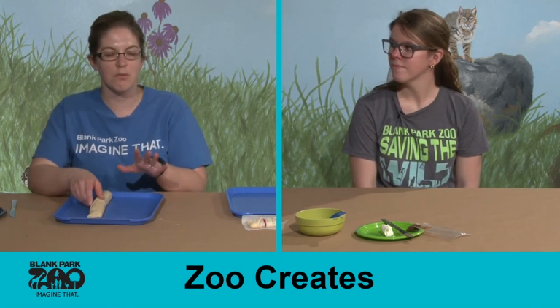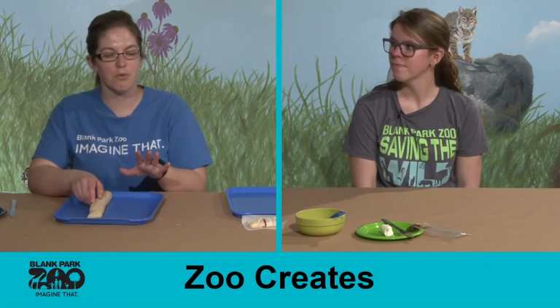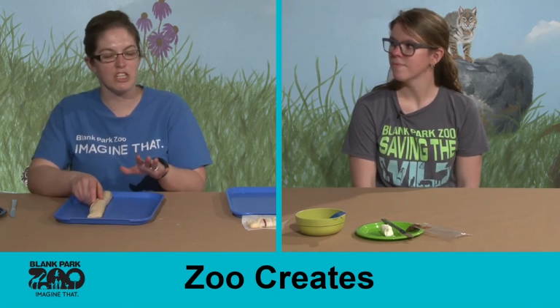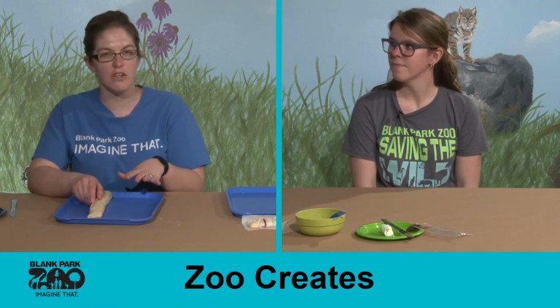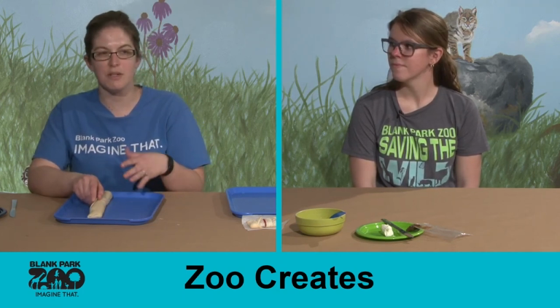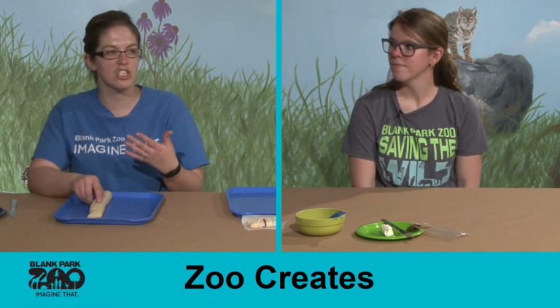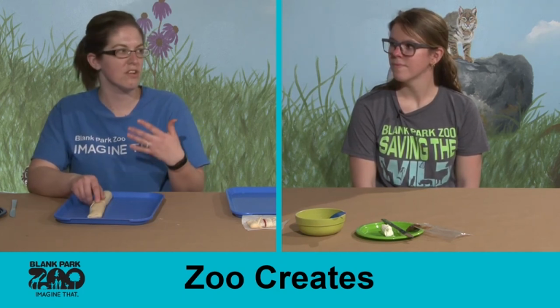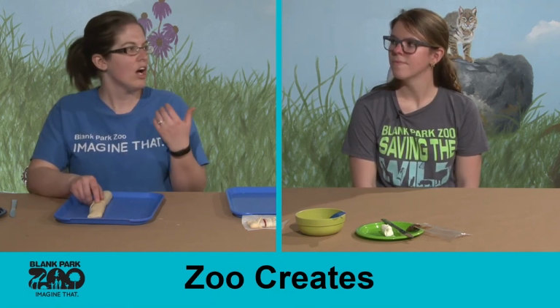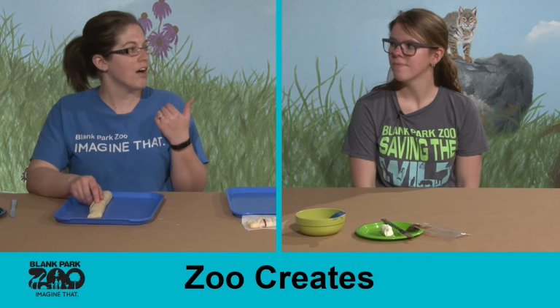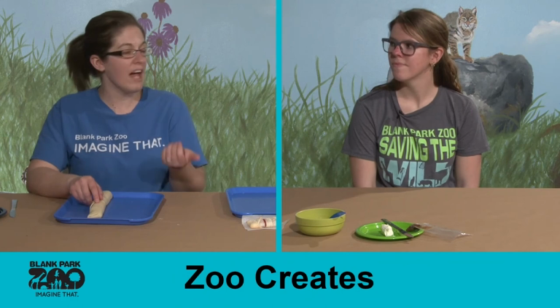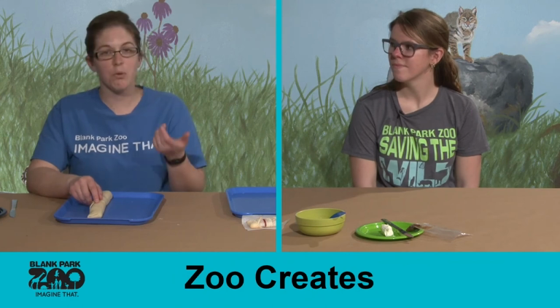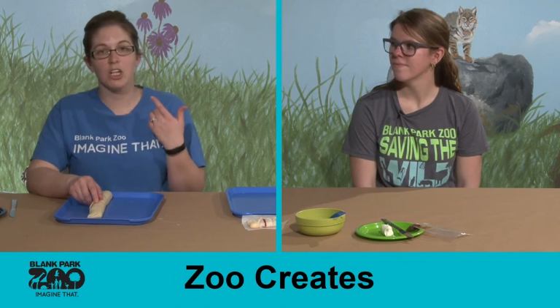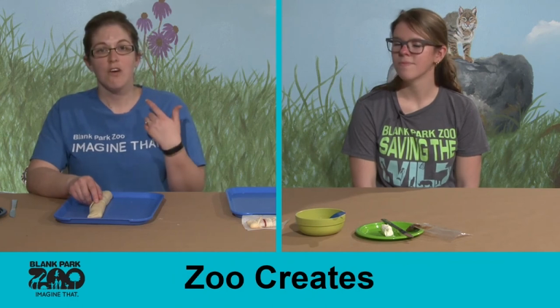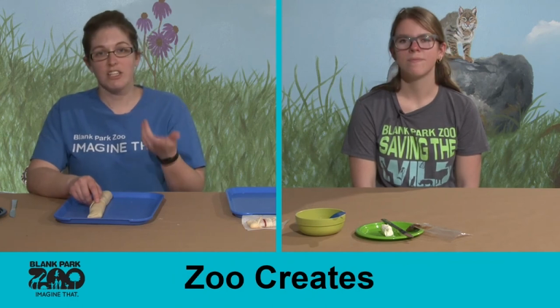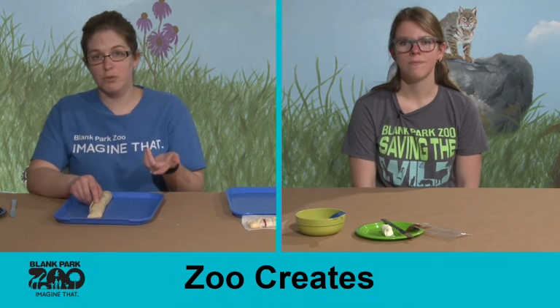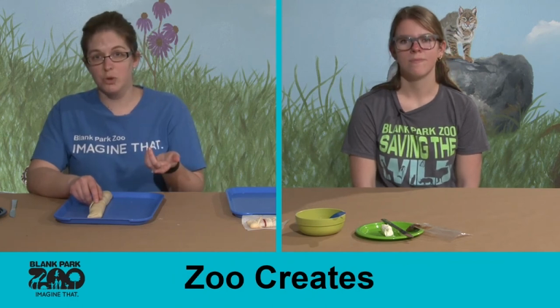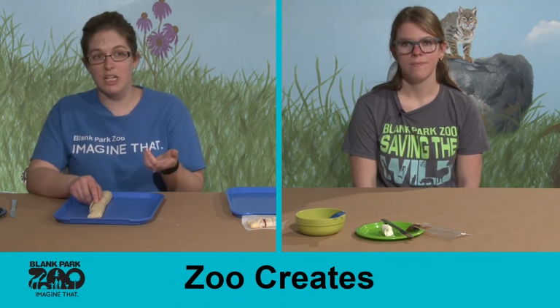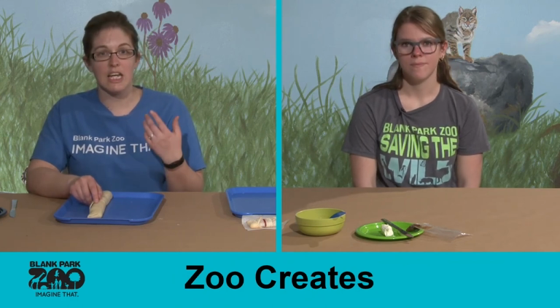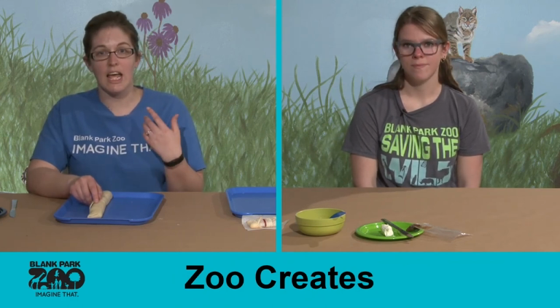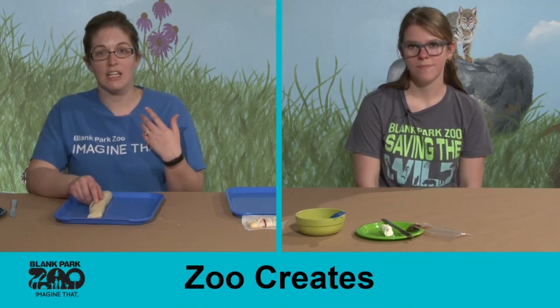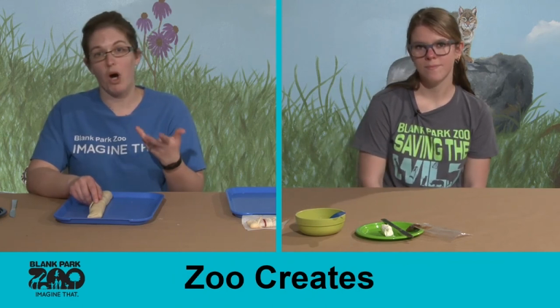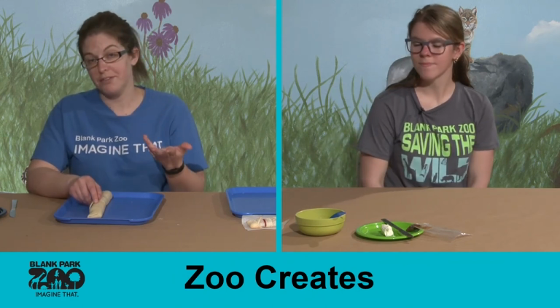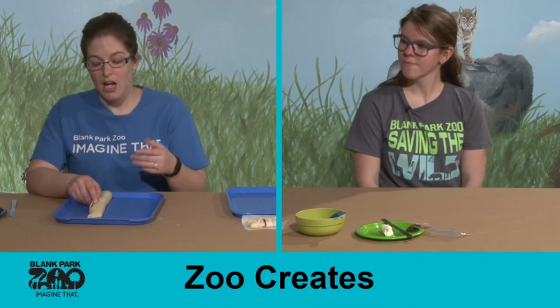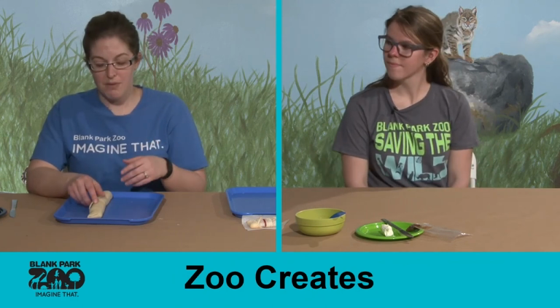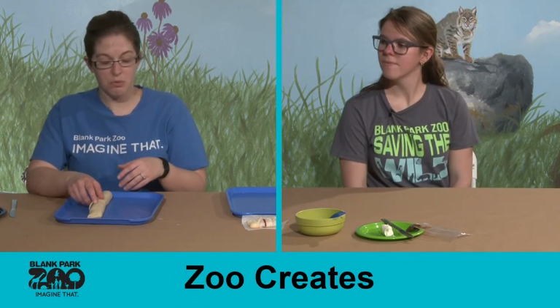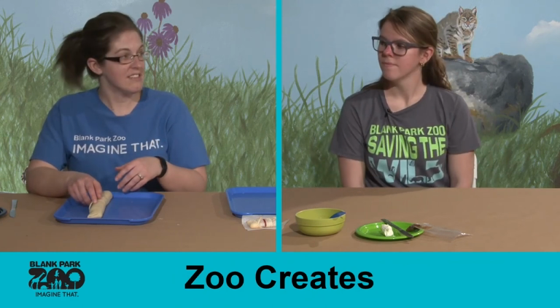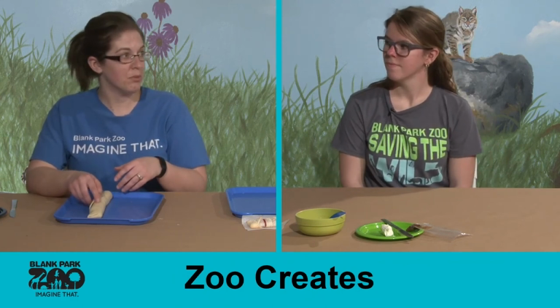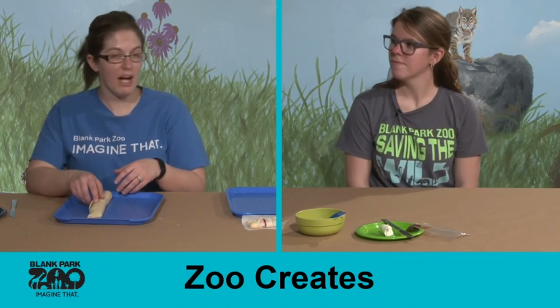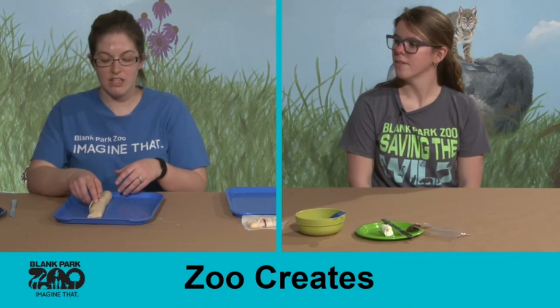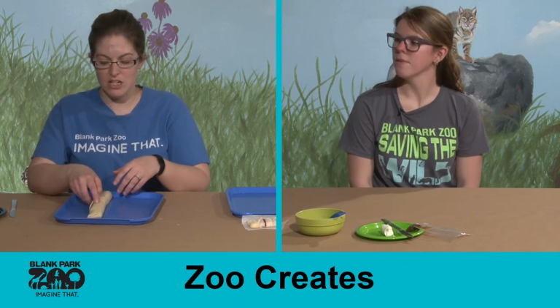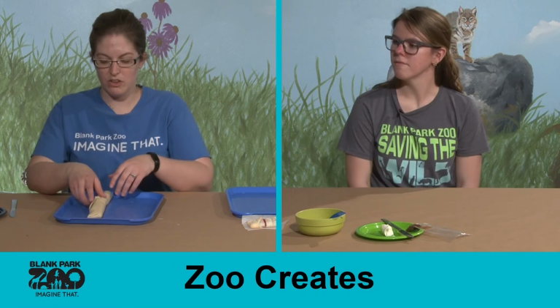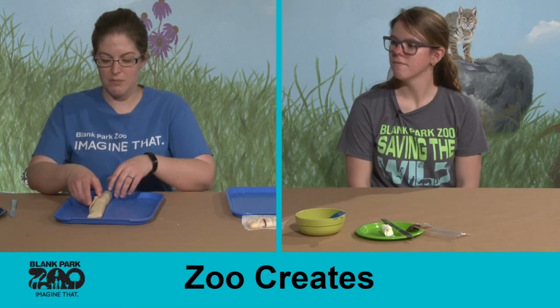I can't remember the ratios, but it's just flour, vegetable shortening, and water — that's a really simple pie crust that you can look up.